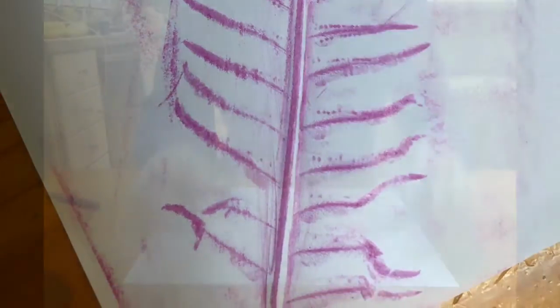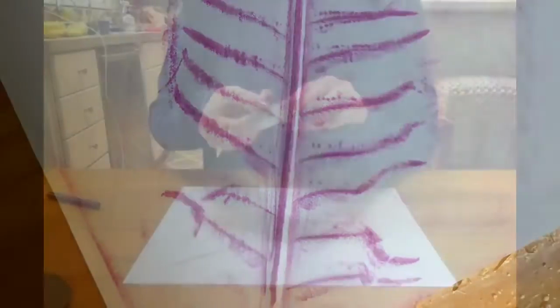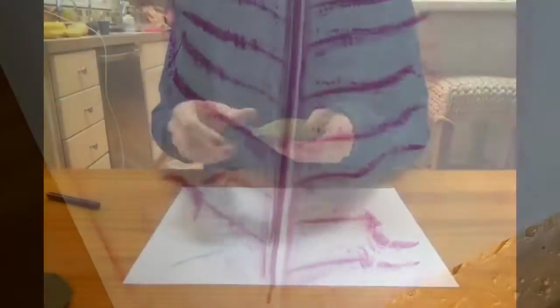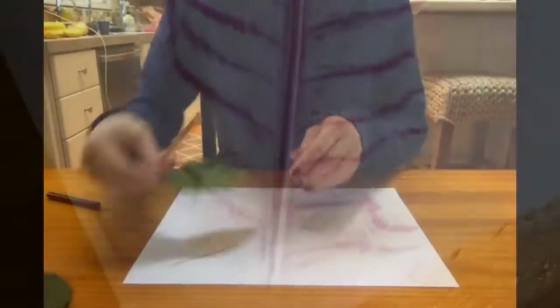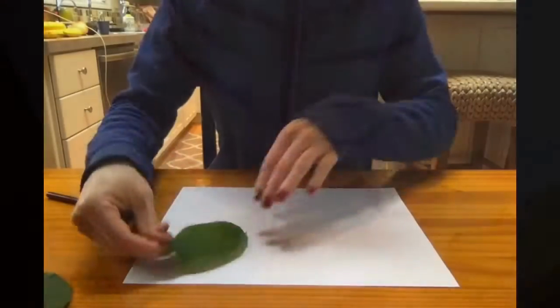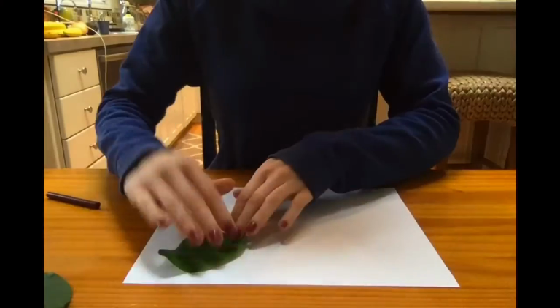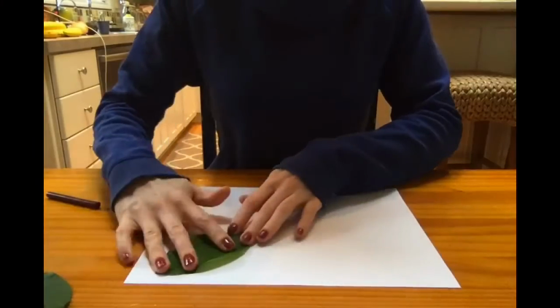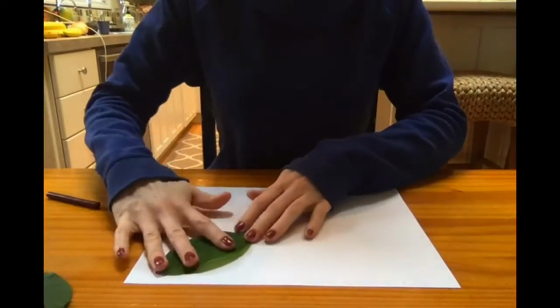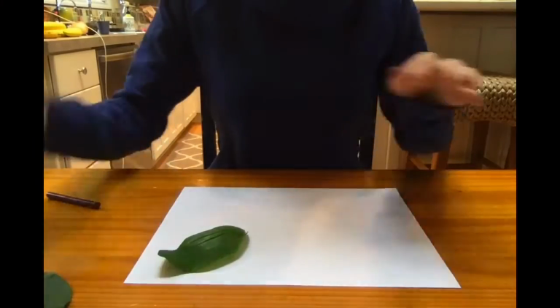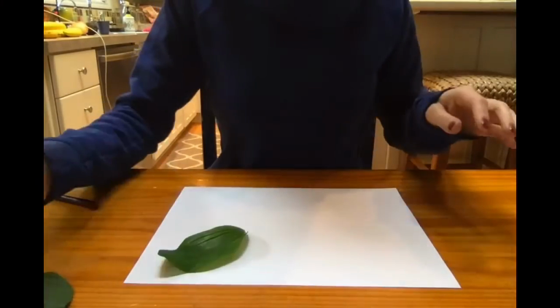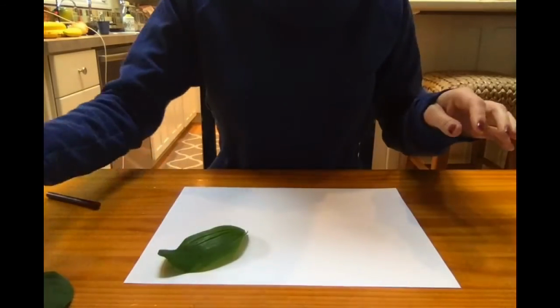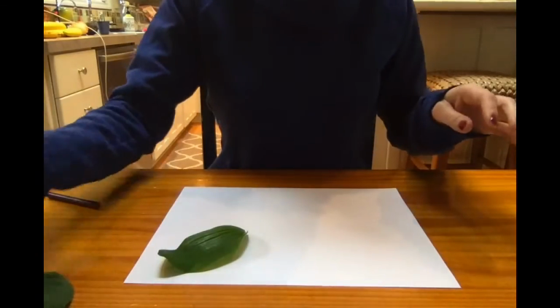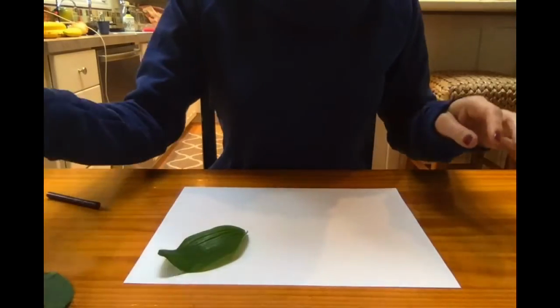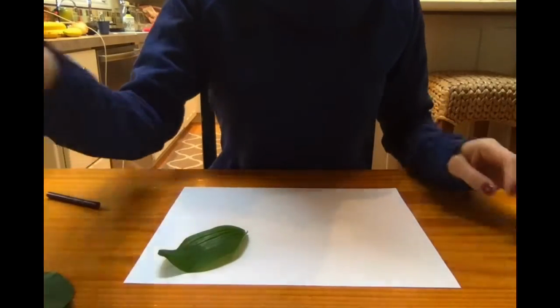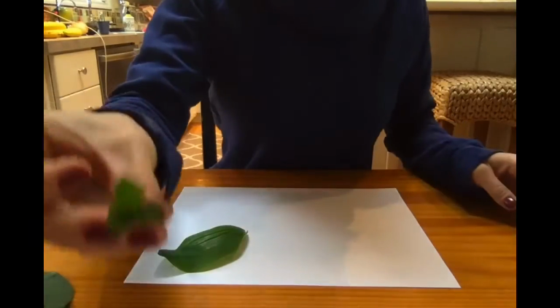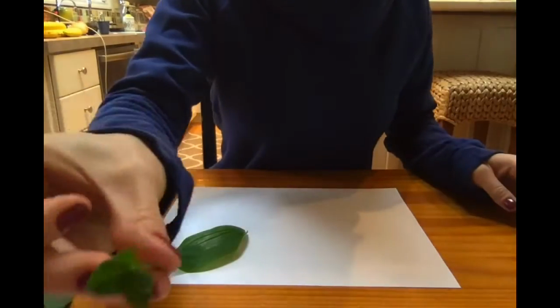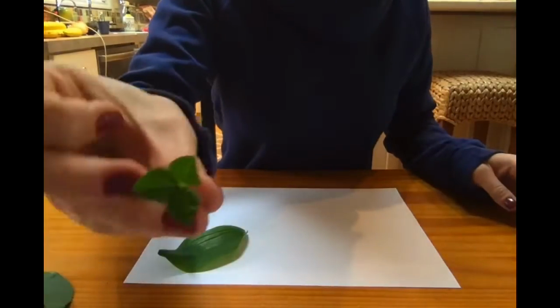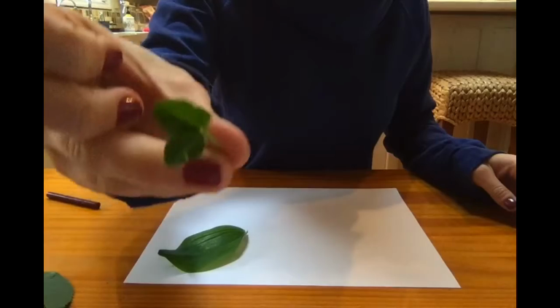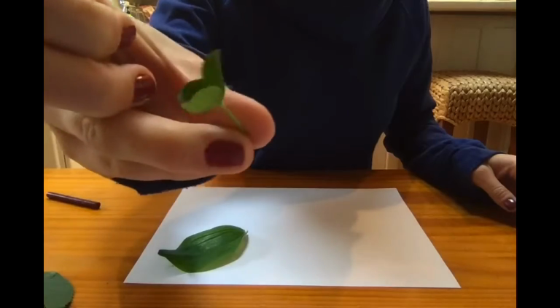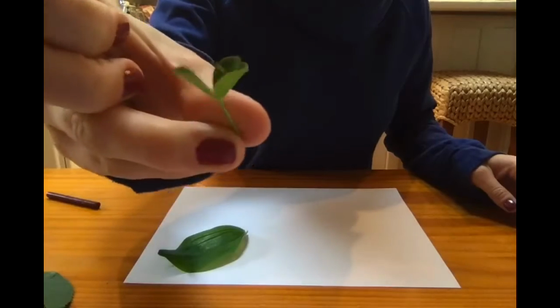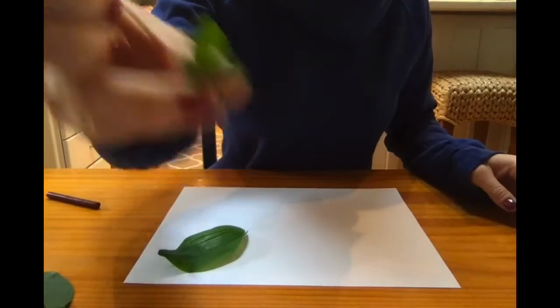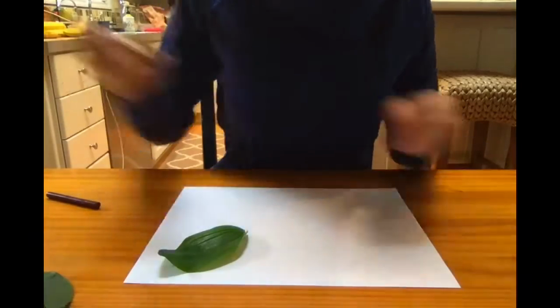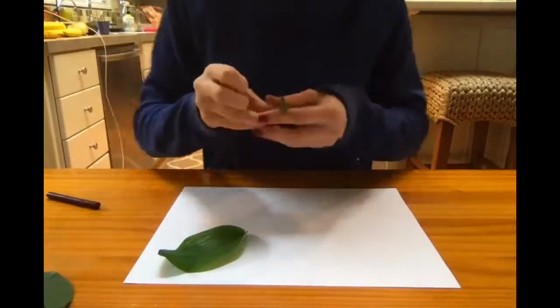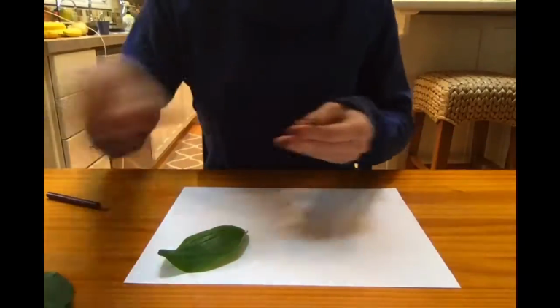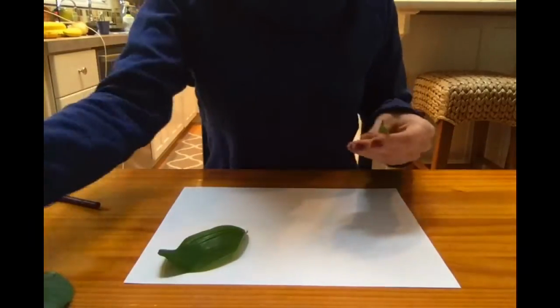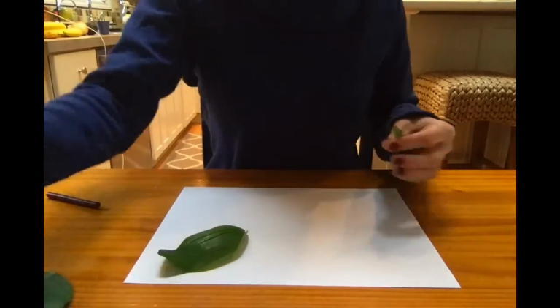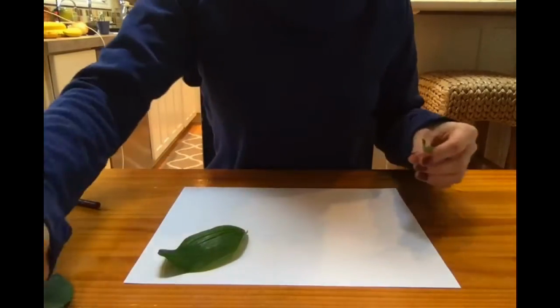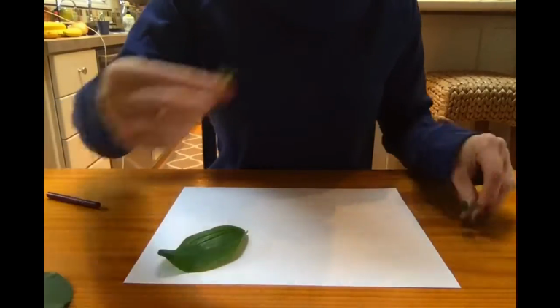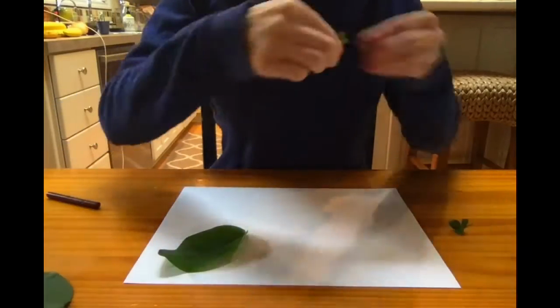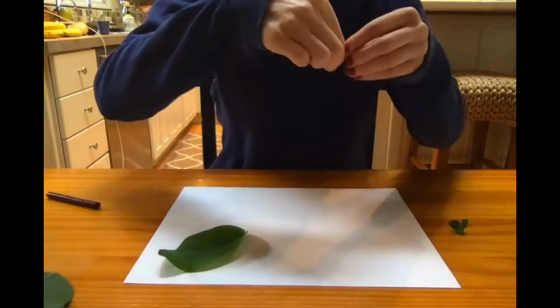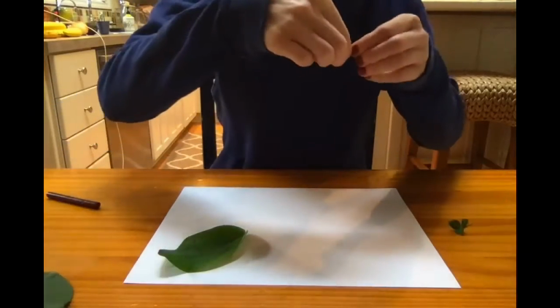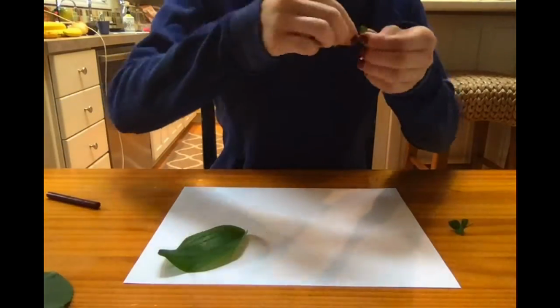I wanted to try this one more time with some different leaves and a different color crayon.